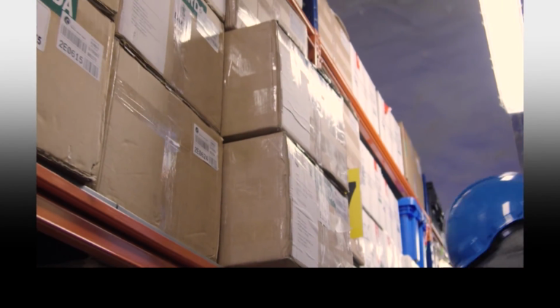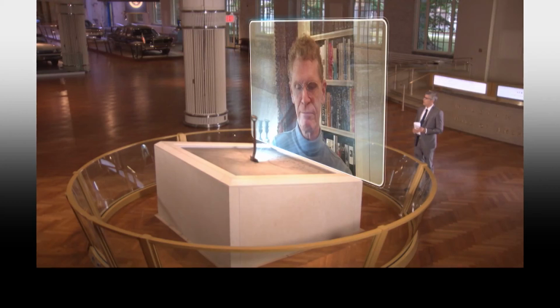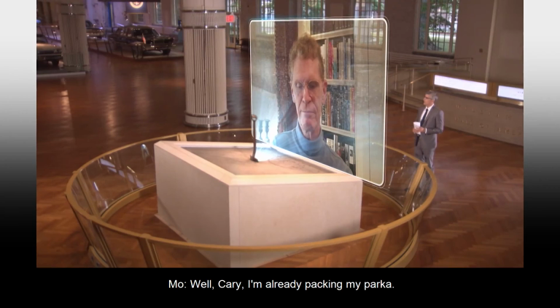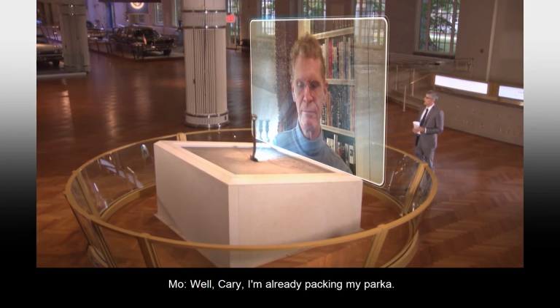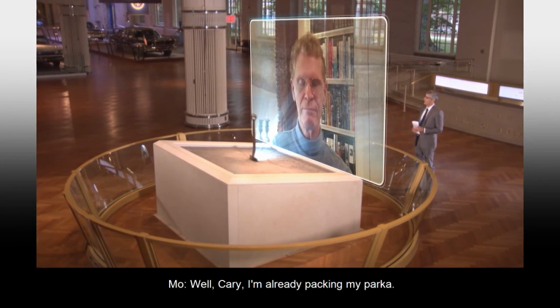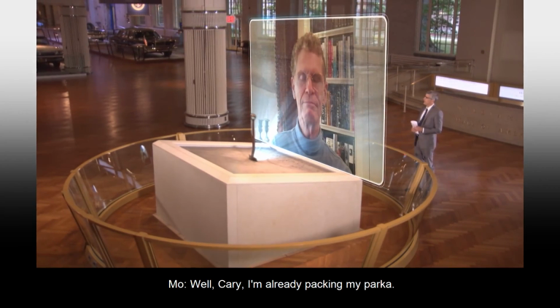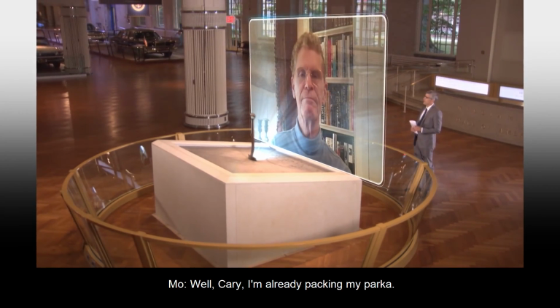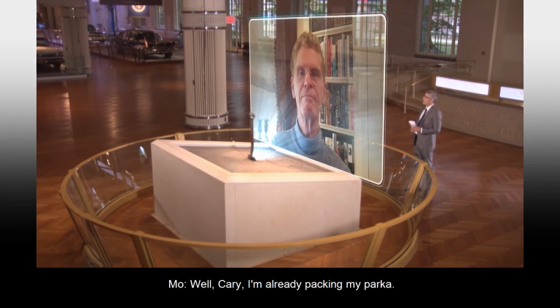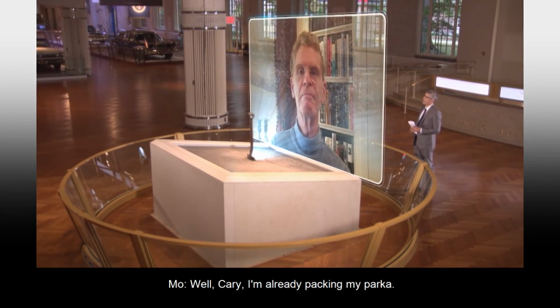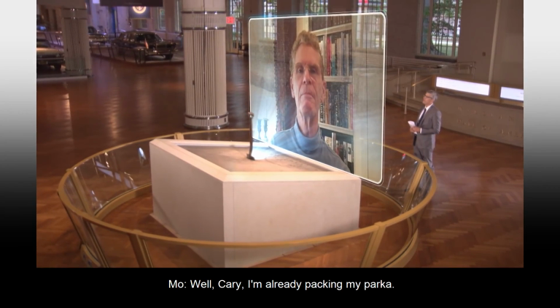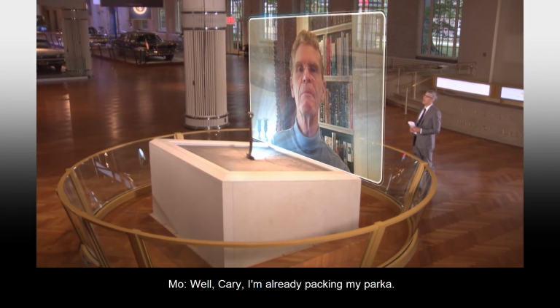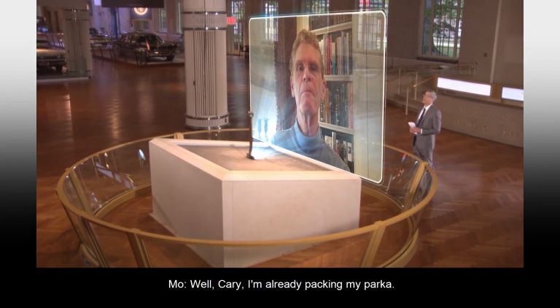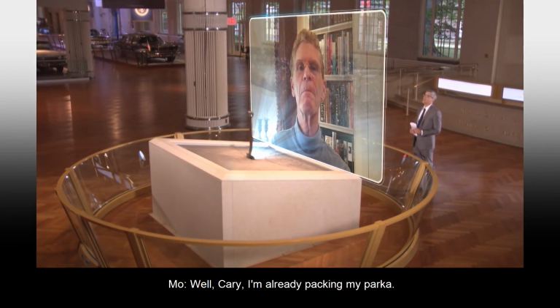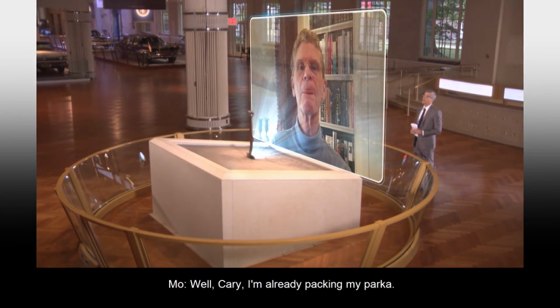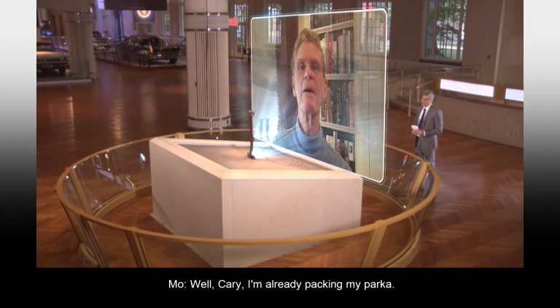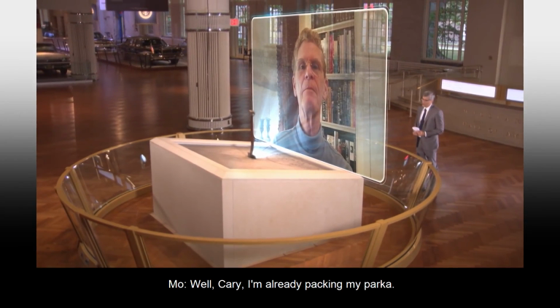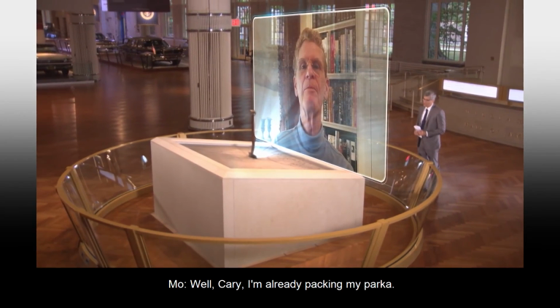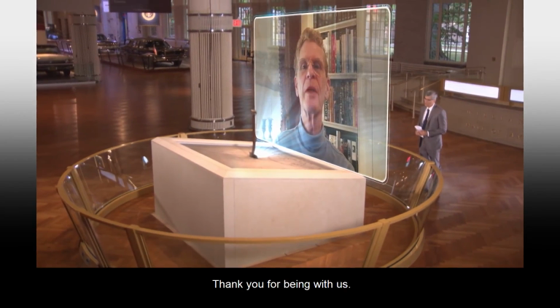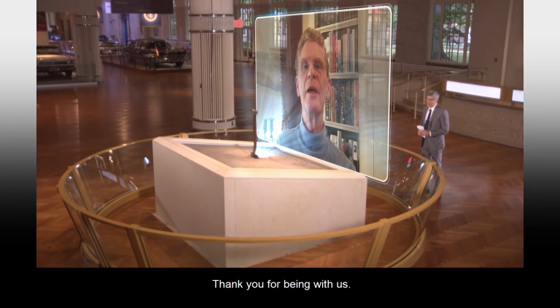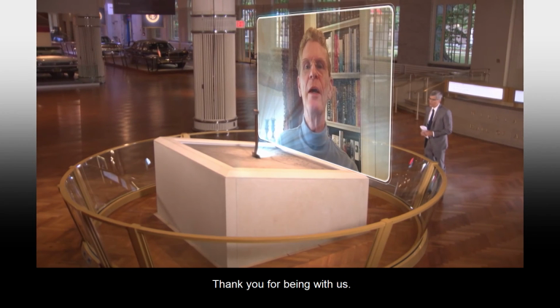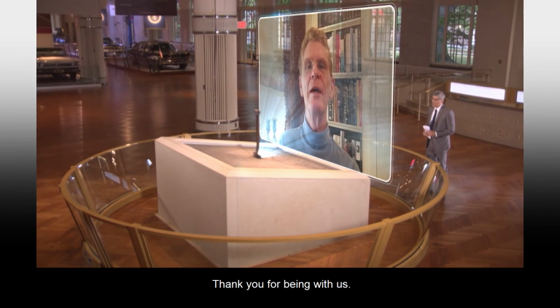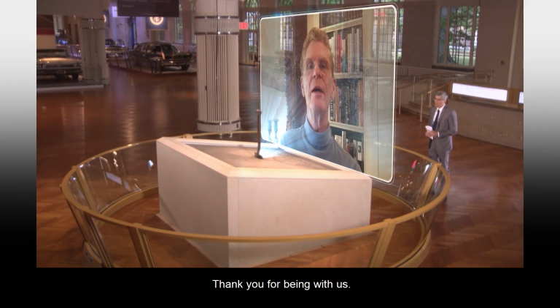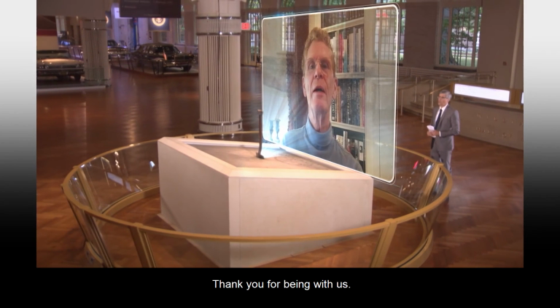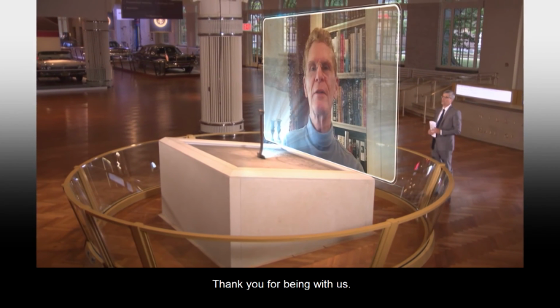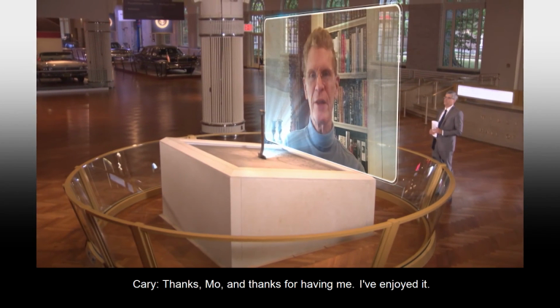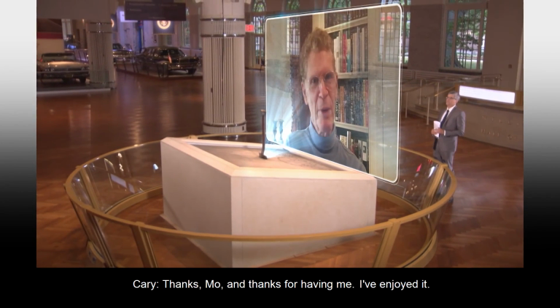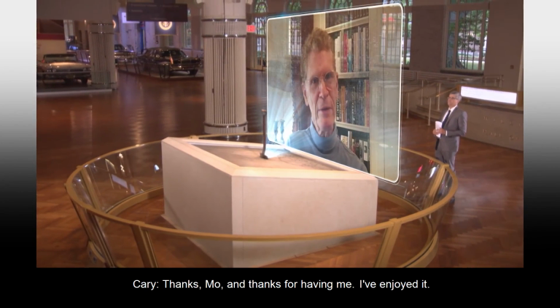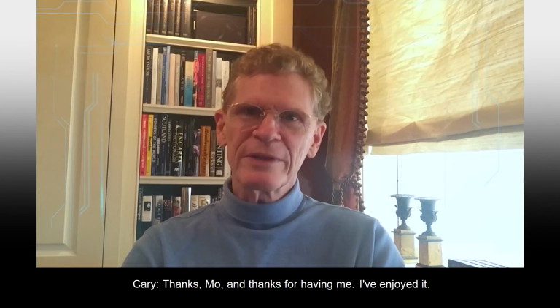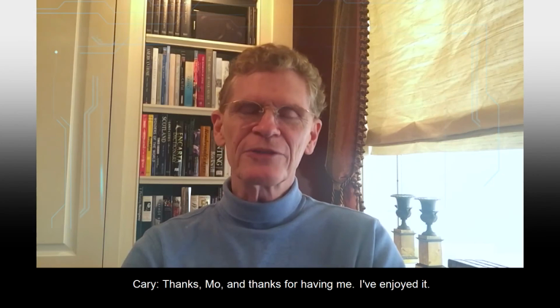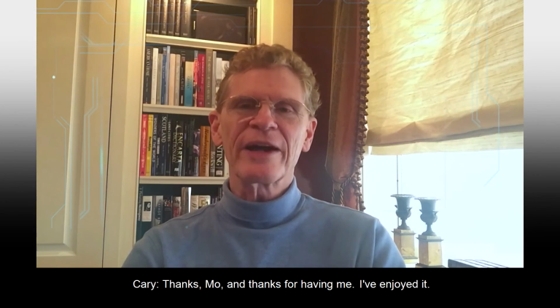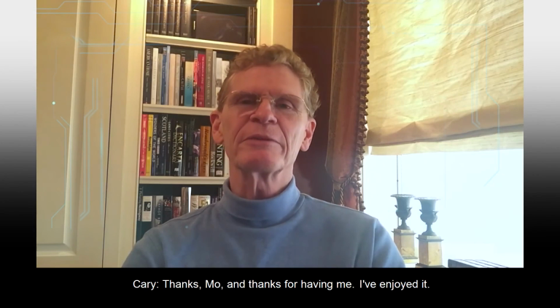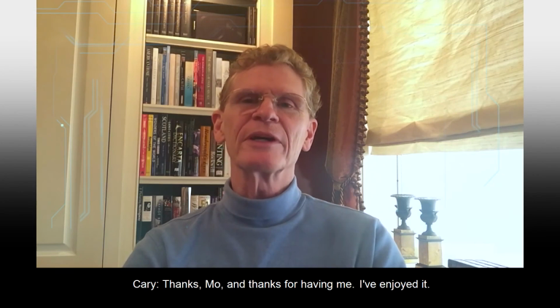Well, Kerry, I'm already packing my parka. Thank you for being with us. Thanks, Mo, and thanks for having me. I've enjoyed it.